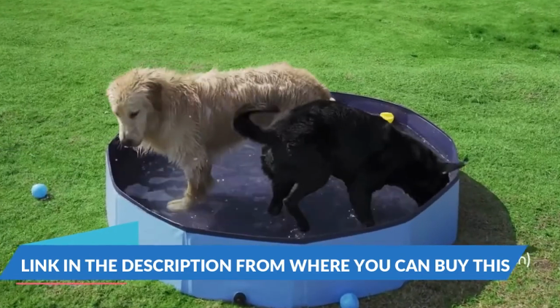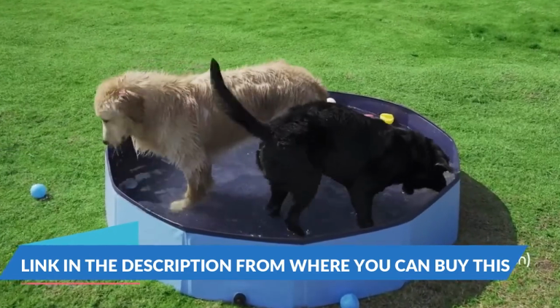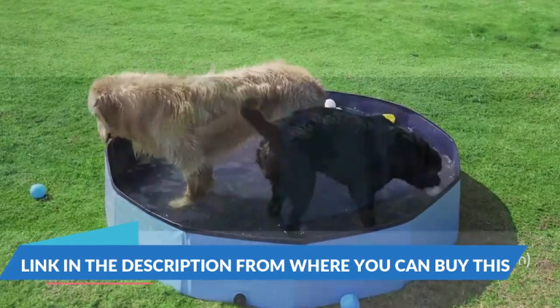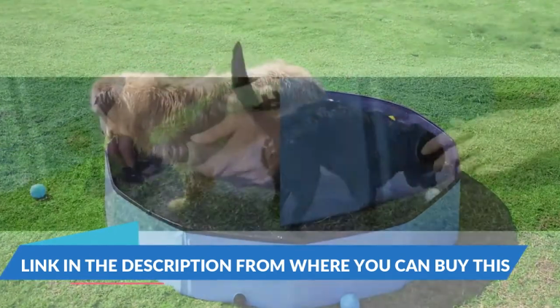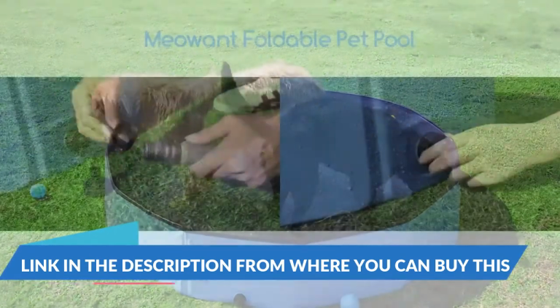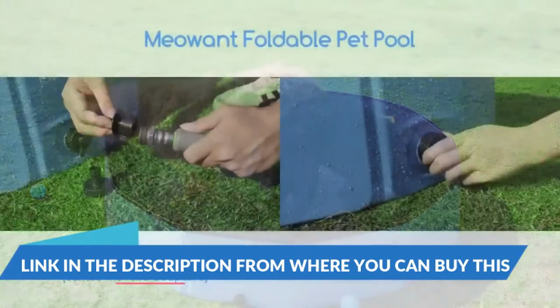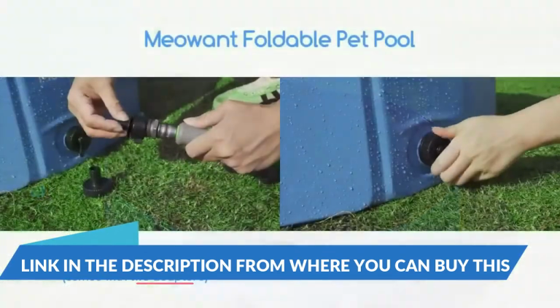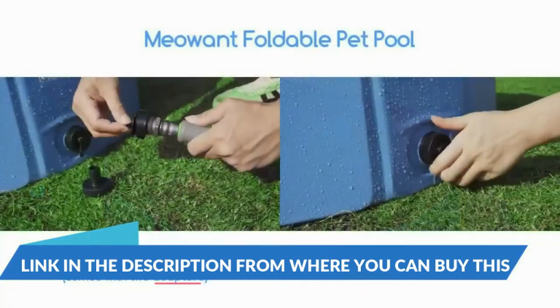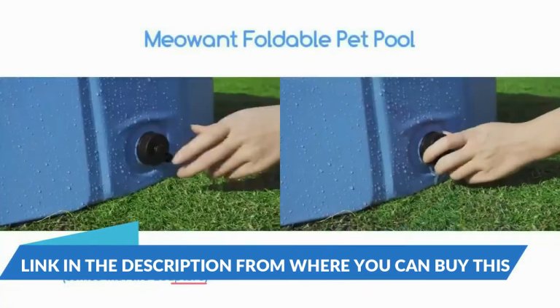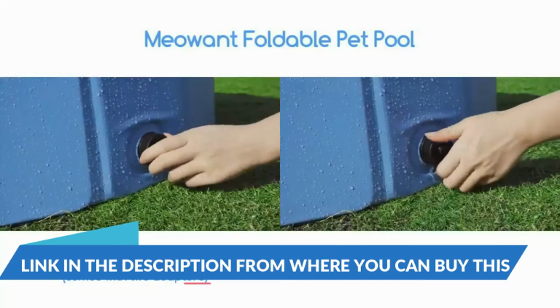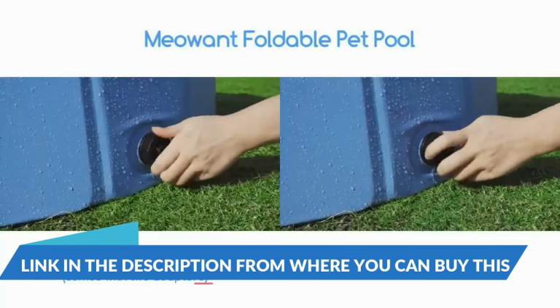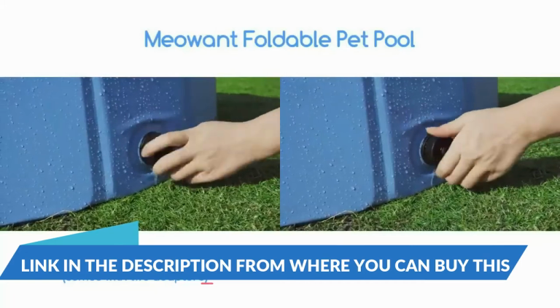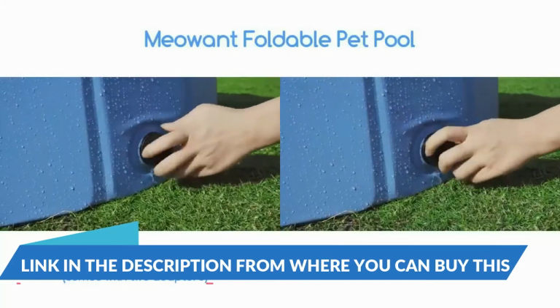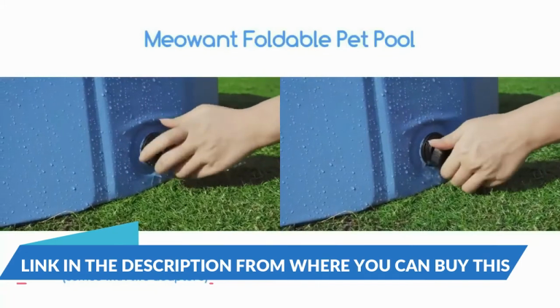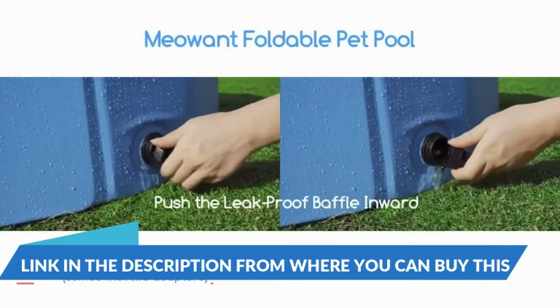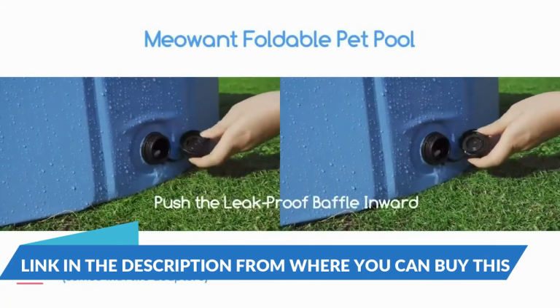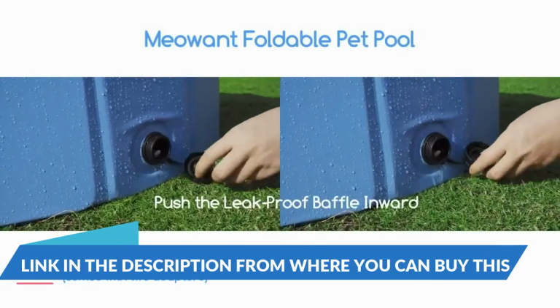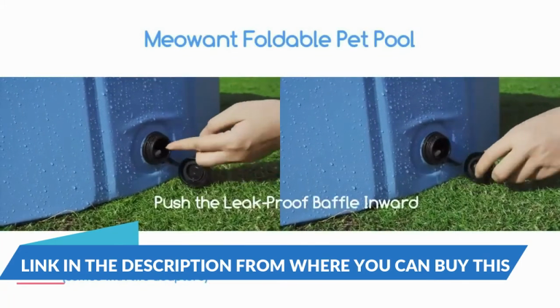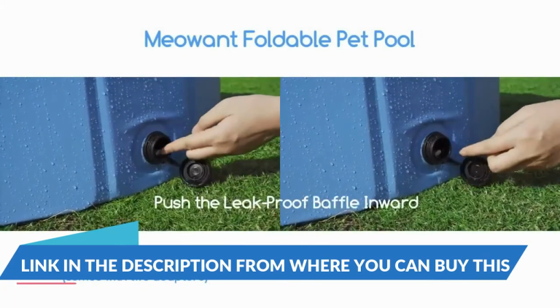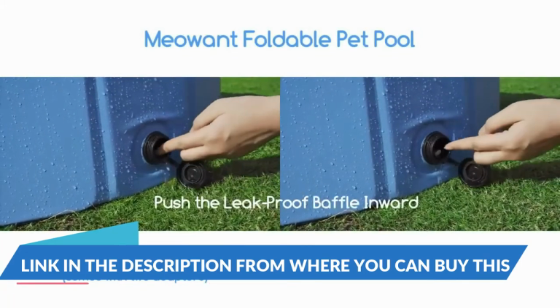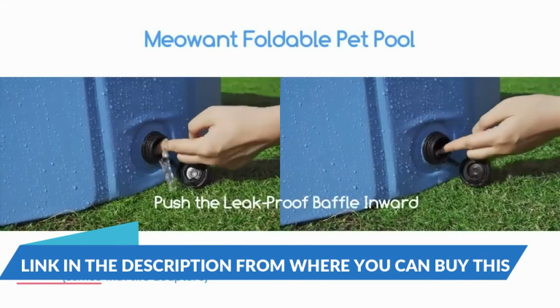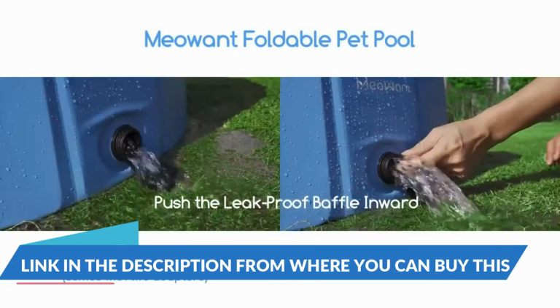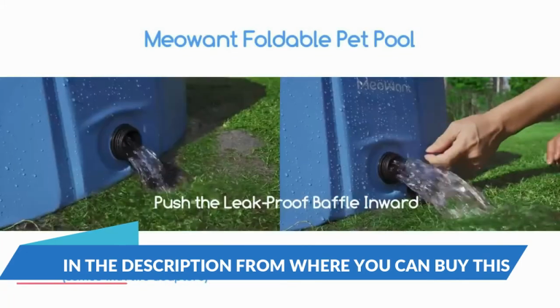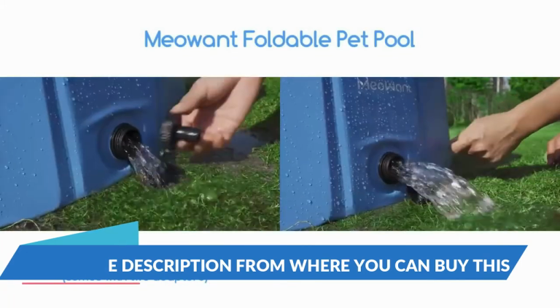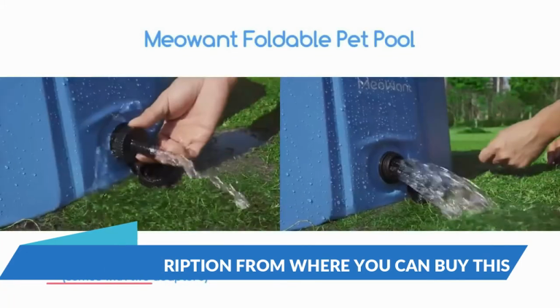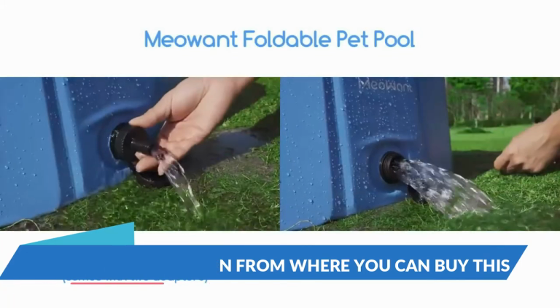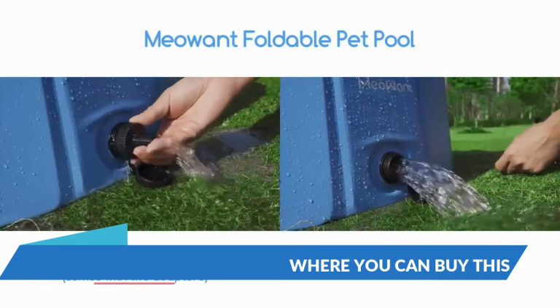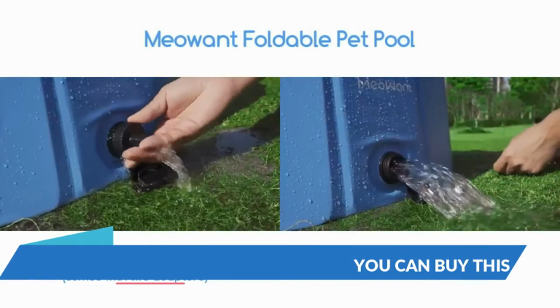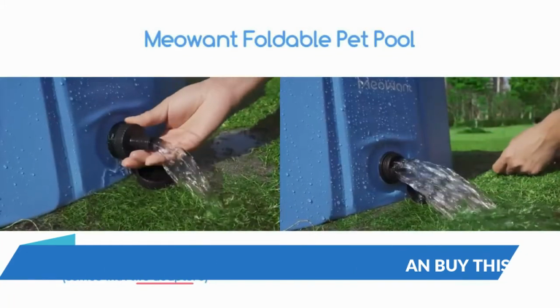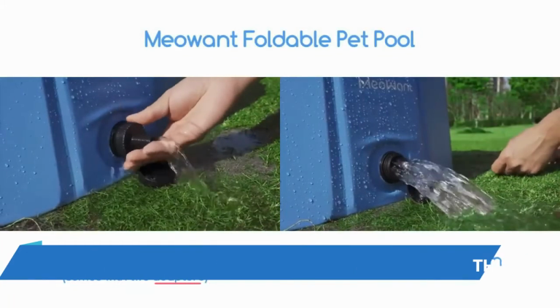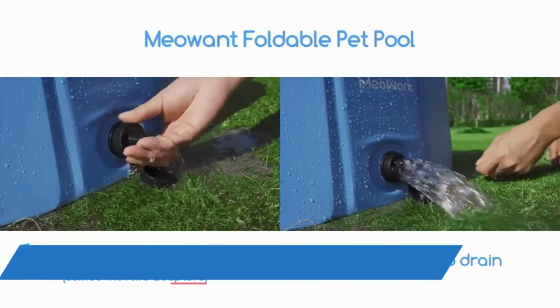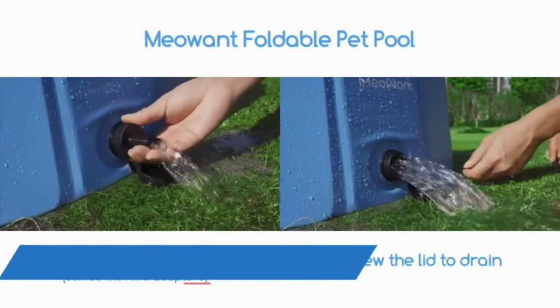Surface is made of extra-tough PVC for lasting use. Different from other brands, our pet pool is filled with high-density fiberboard.